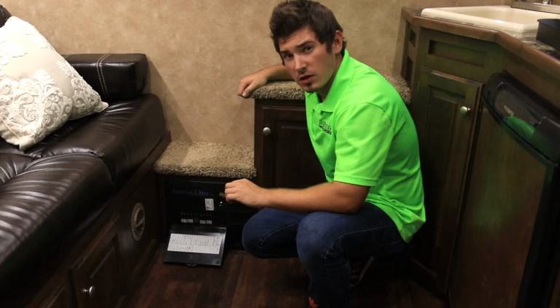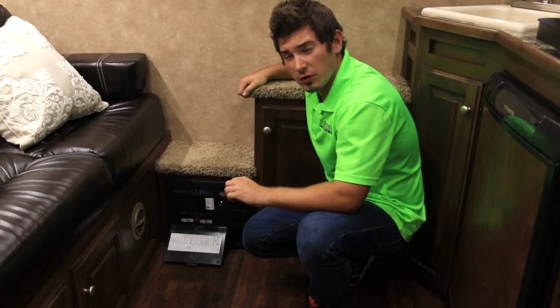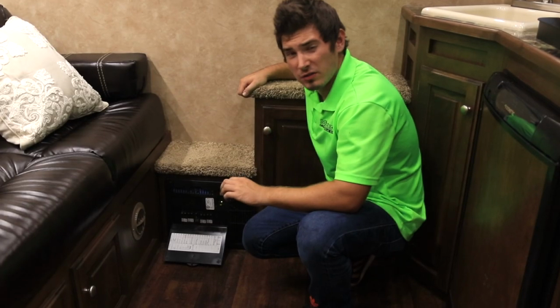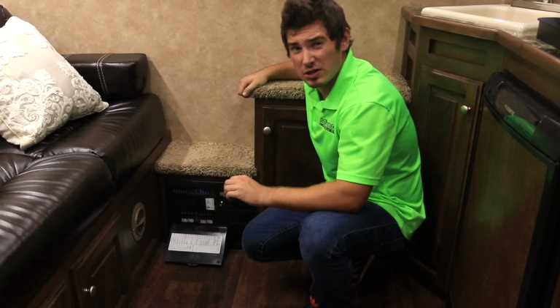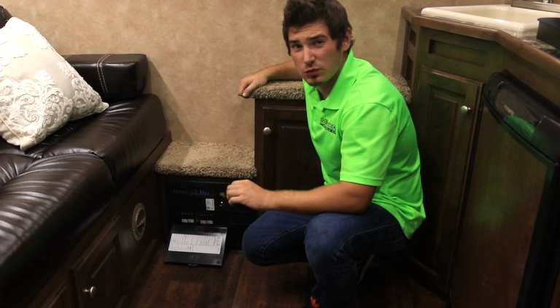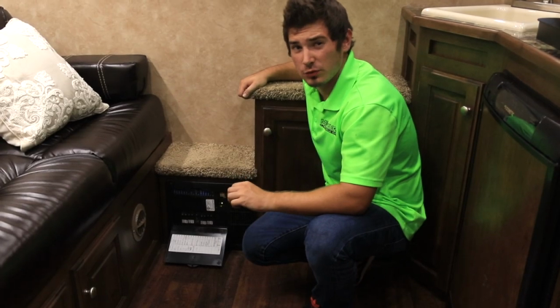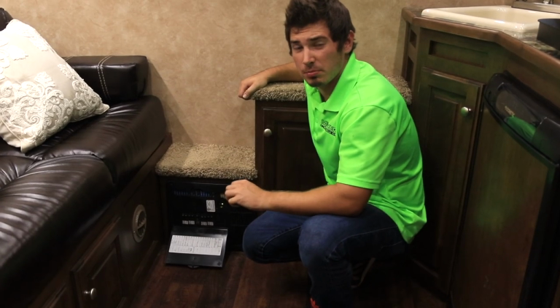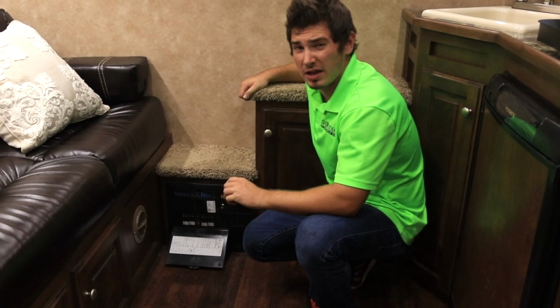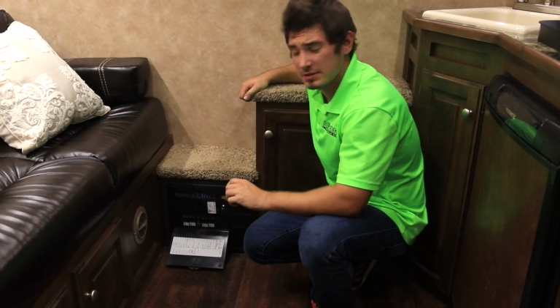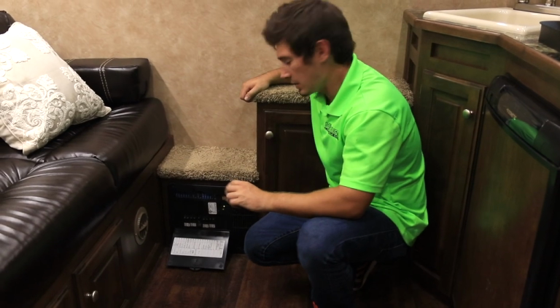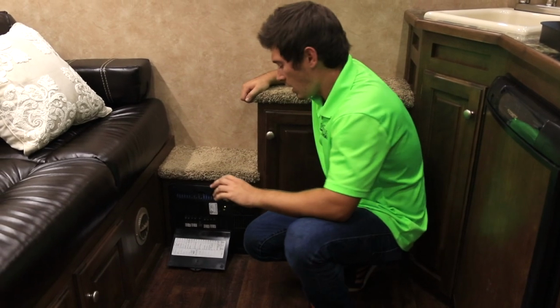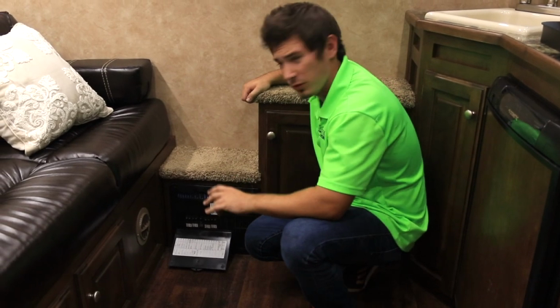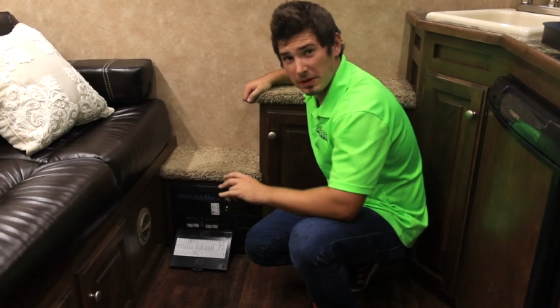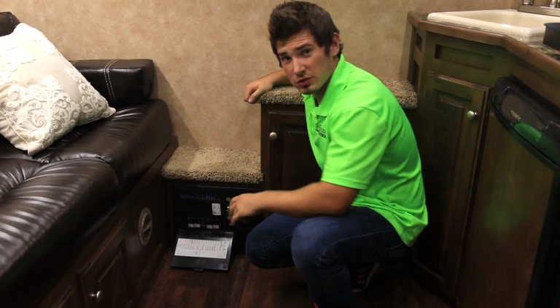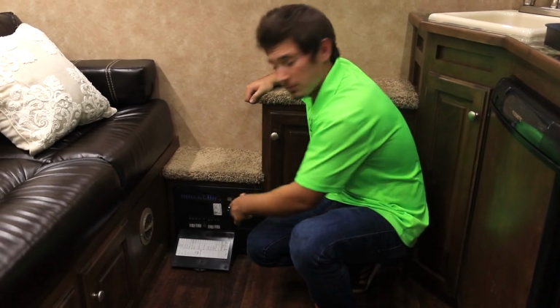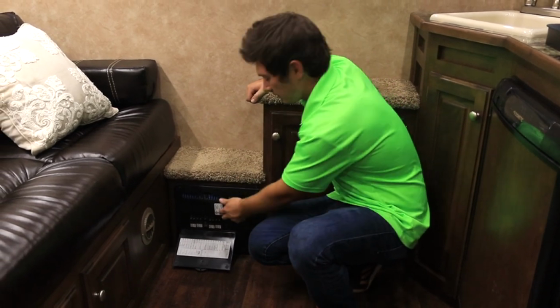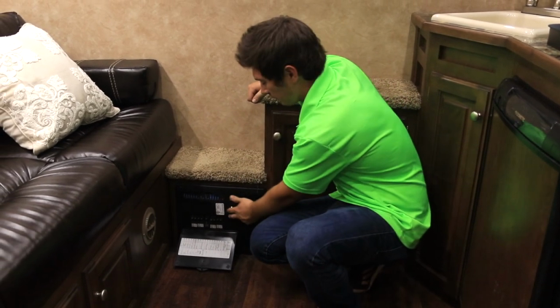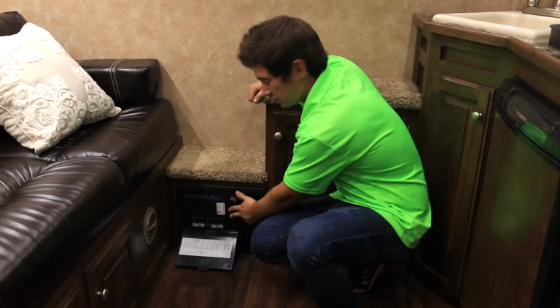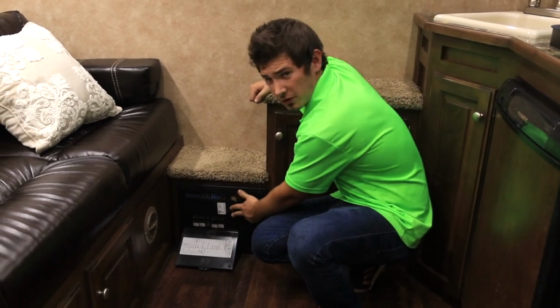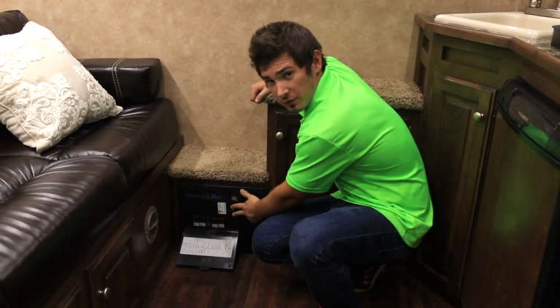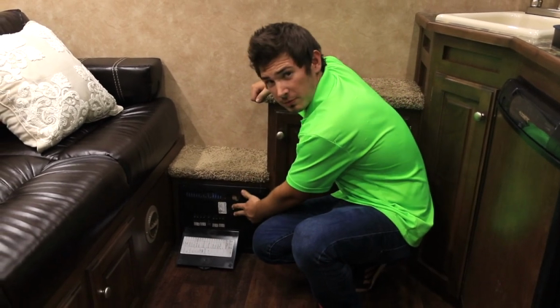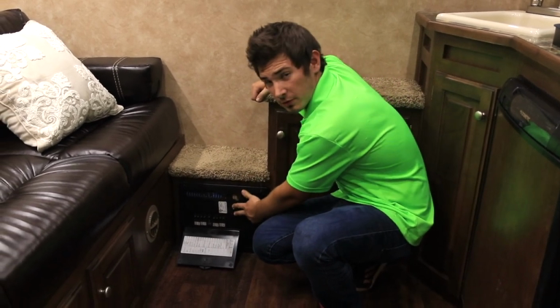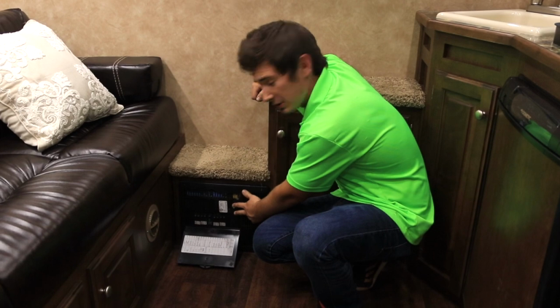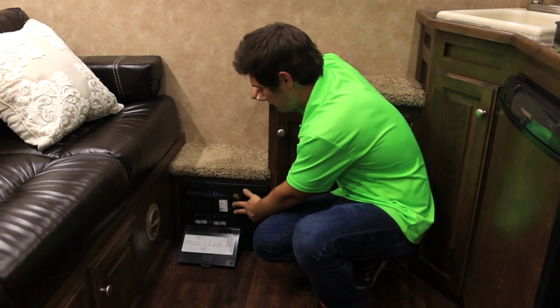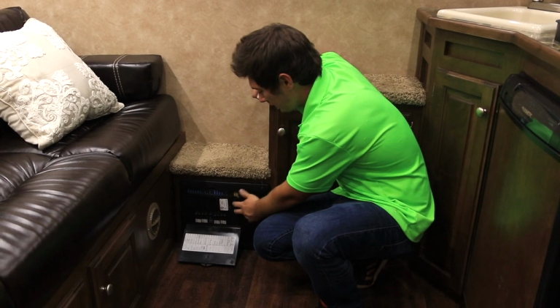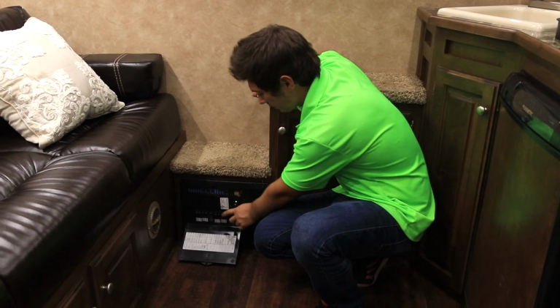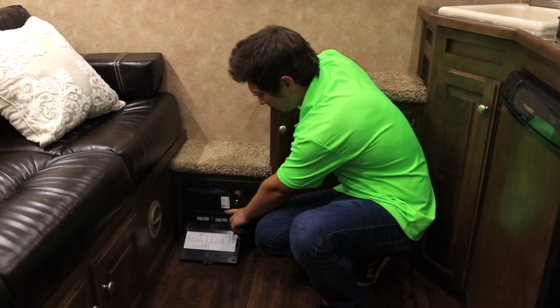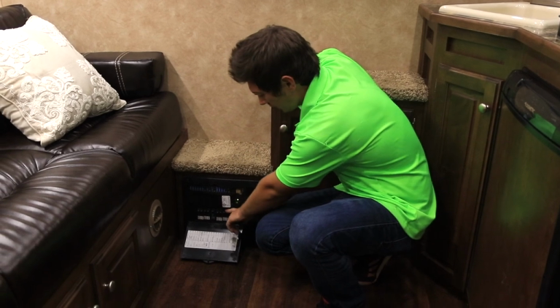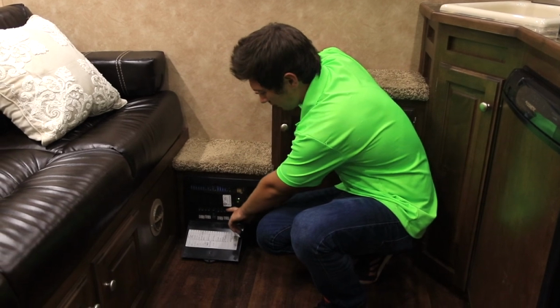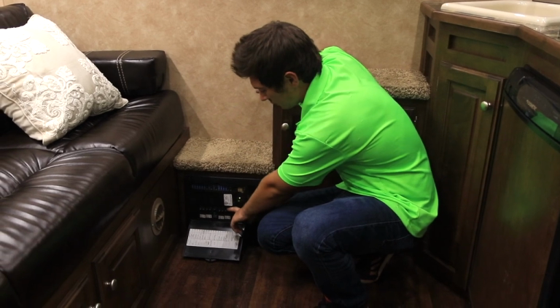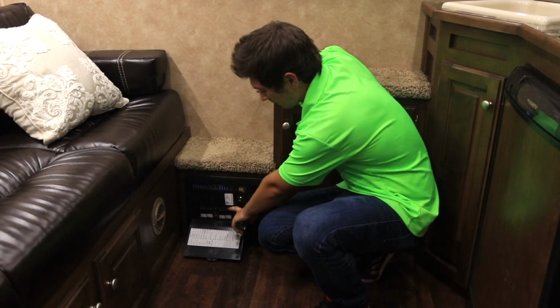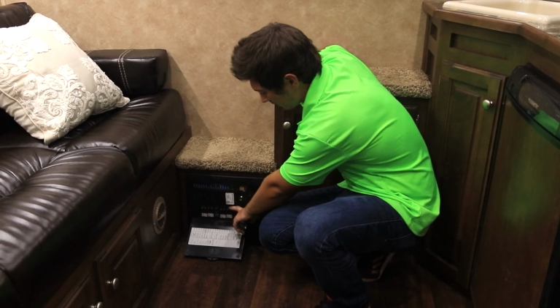If you're having any issues with your supplies, always make sure to first check your fuse panel and make sure none of these breakers have been tripped.